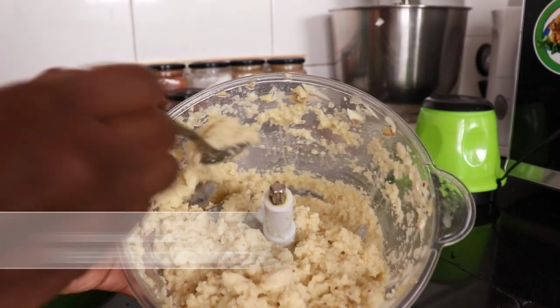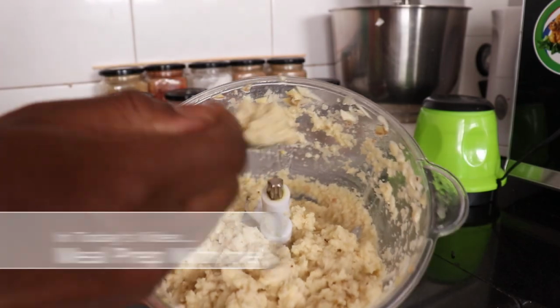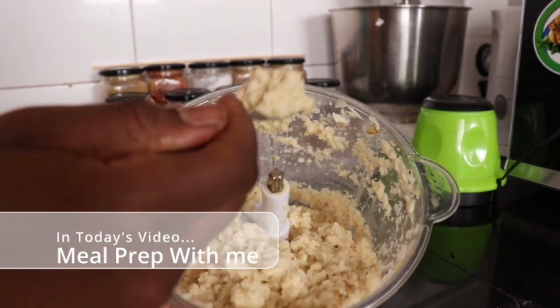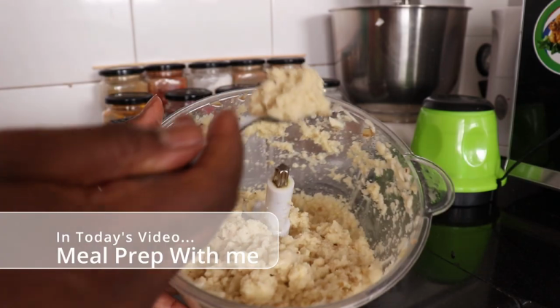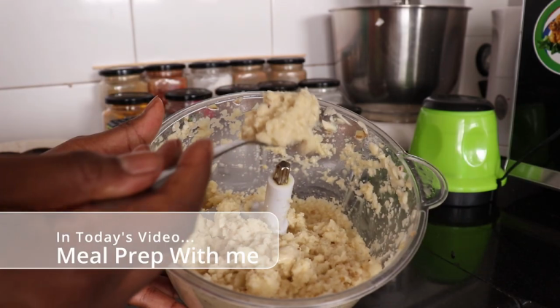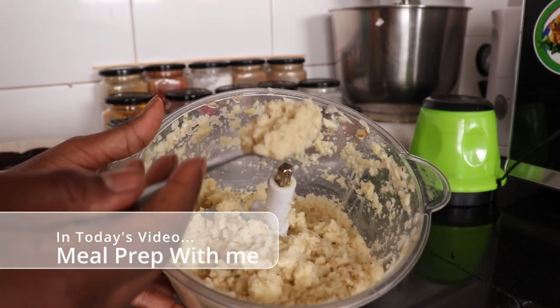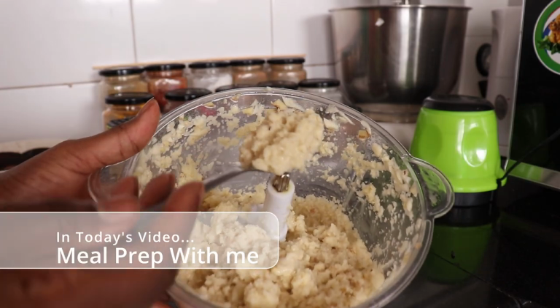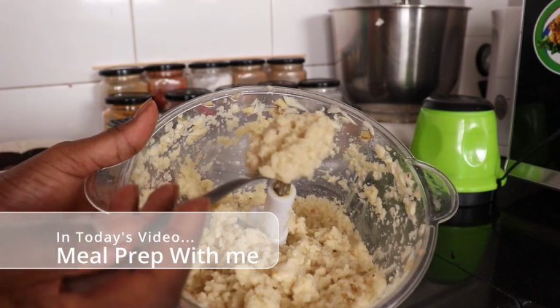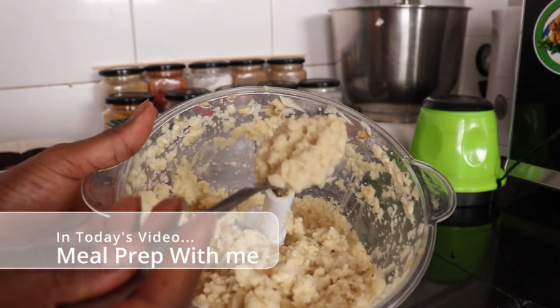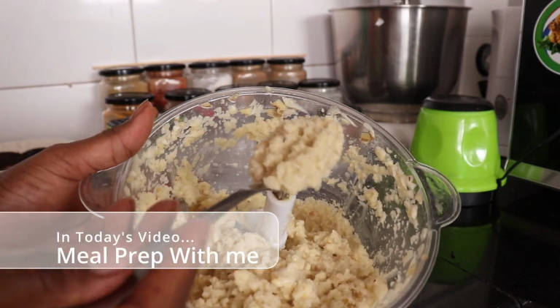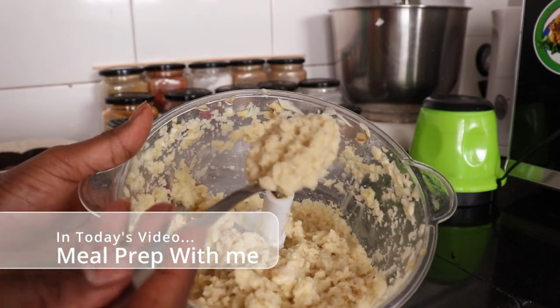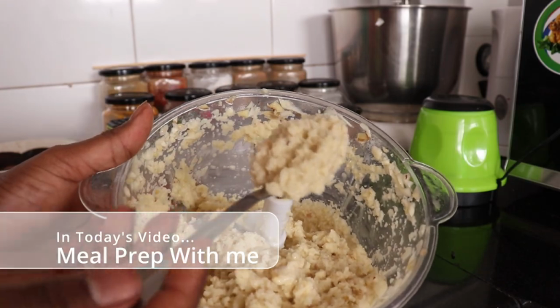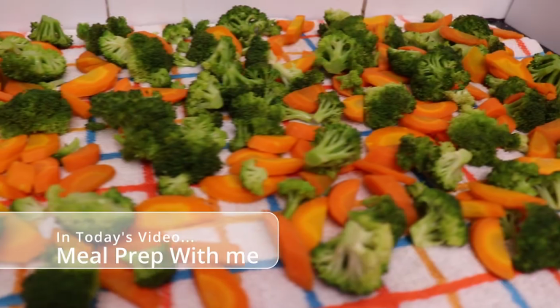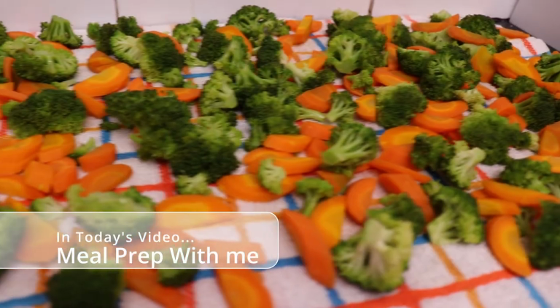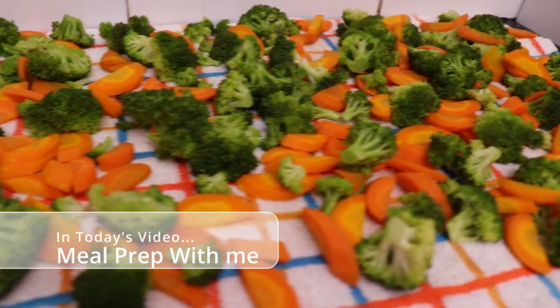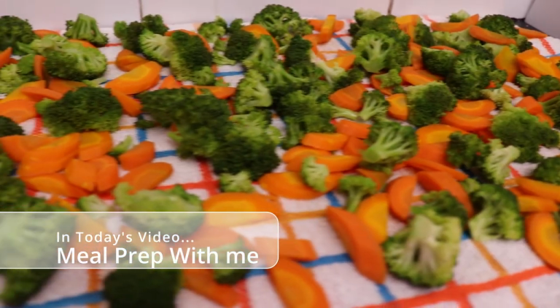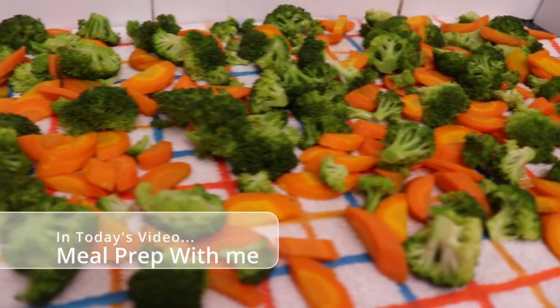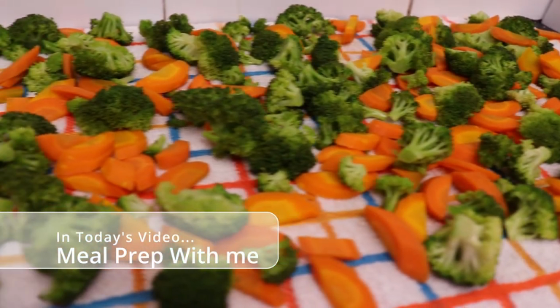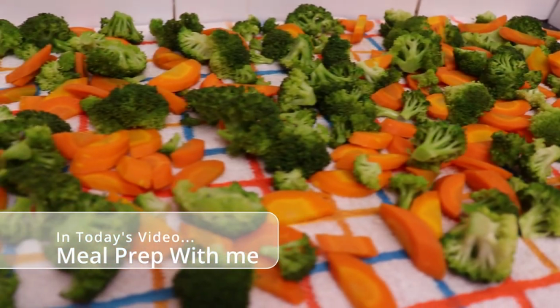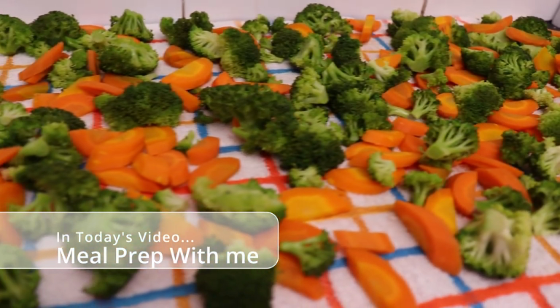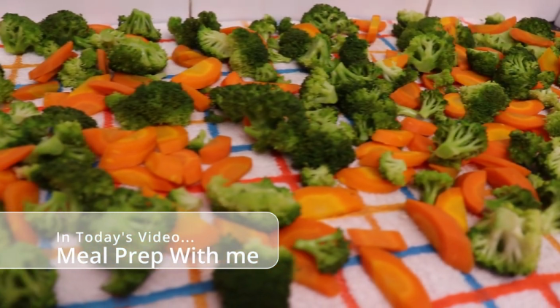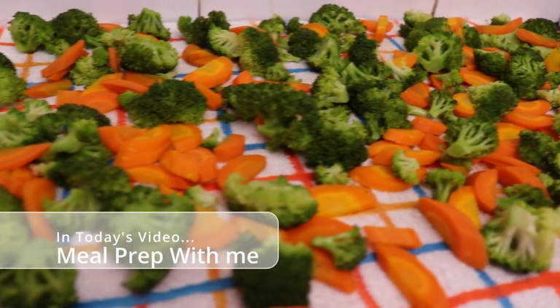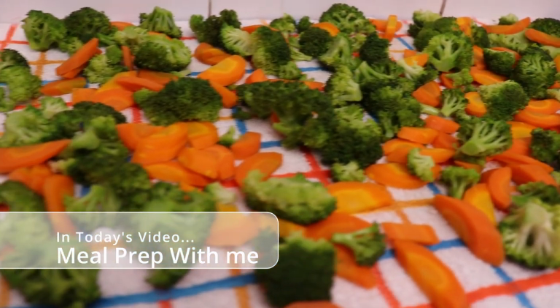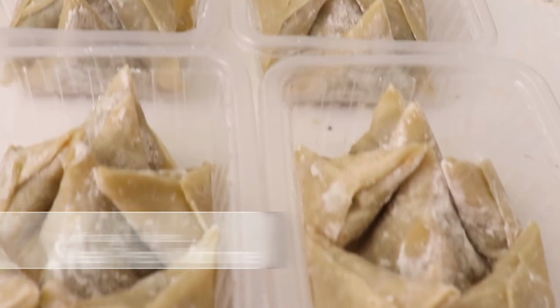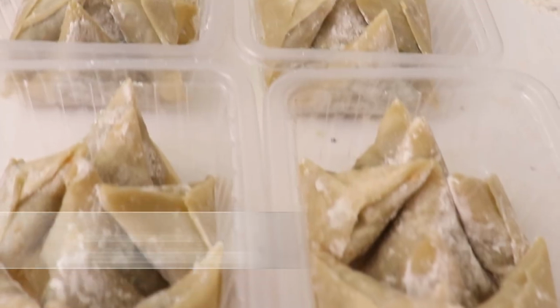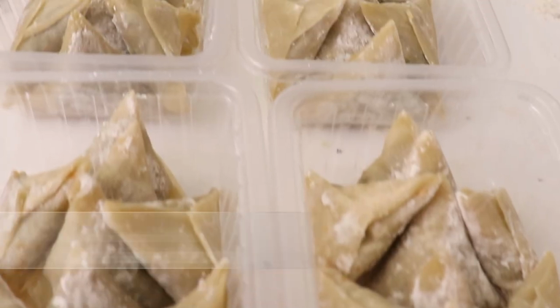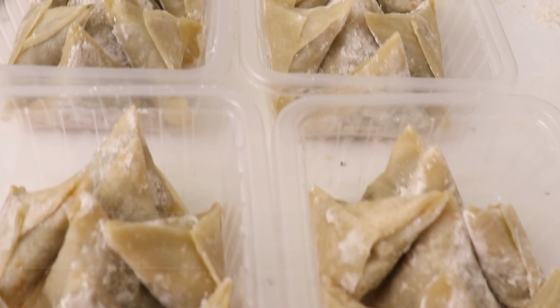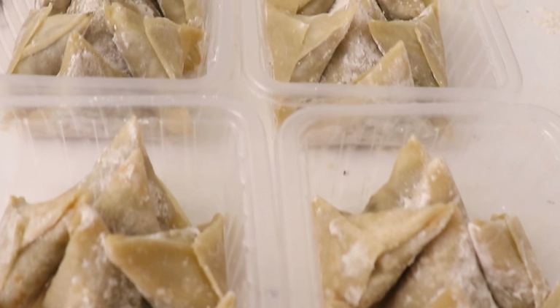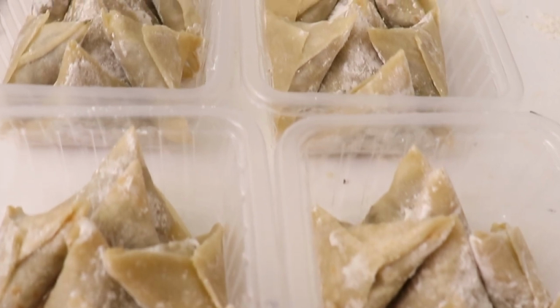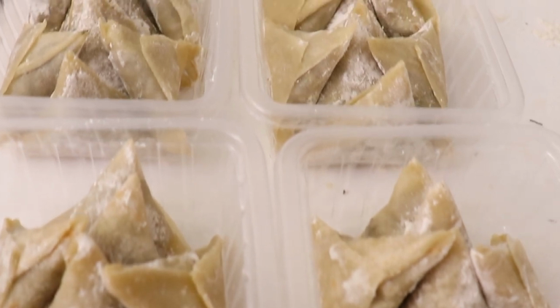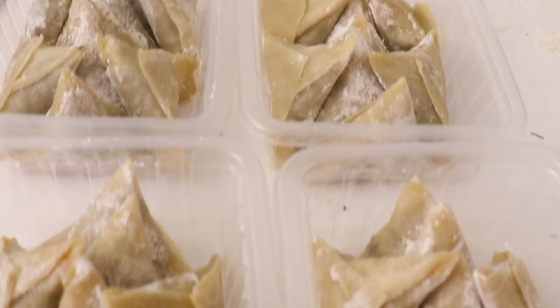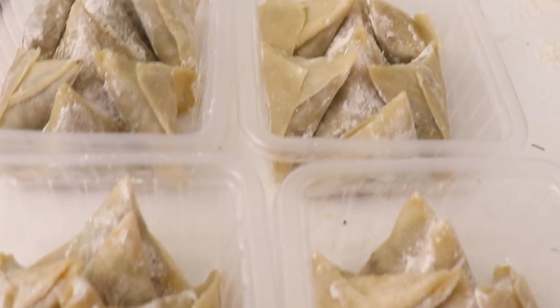Hey guys, and welcome back to my channel. In this video I'm going to be meal prepping for the month.